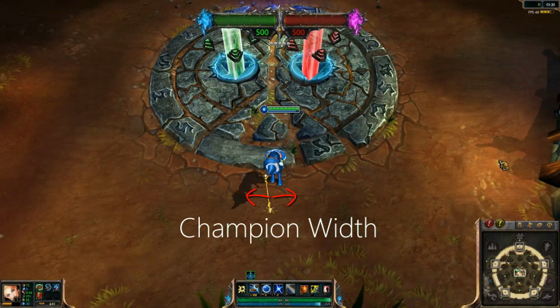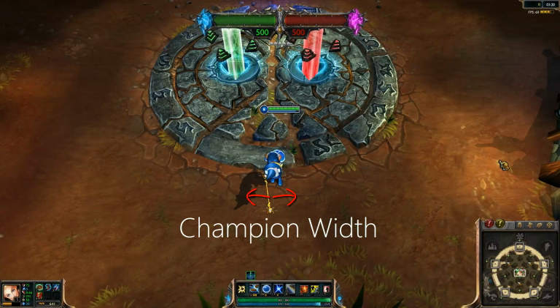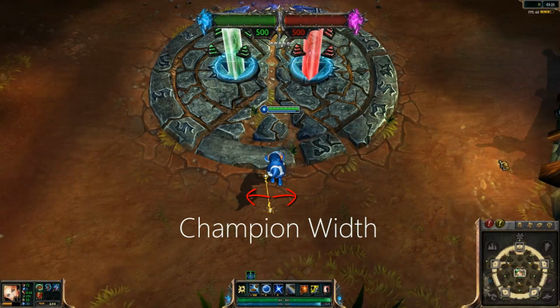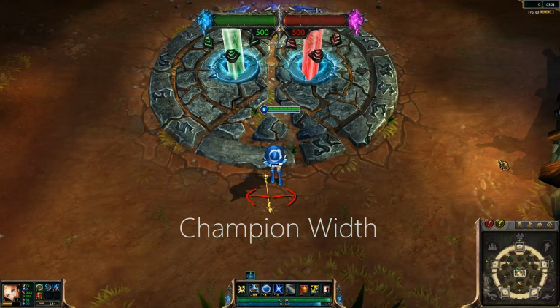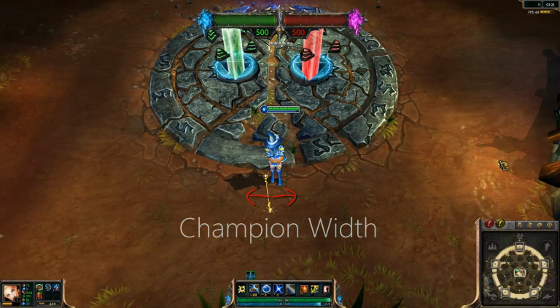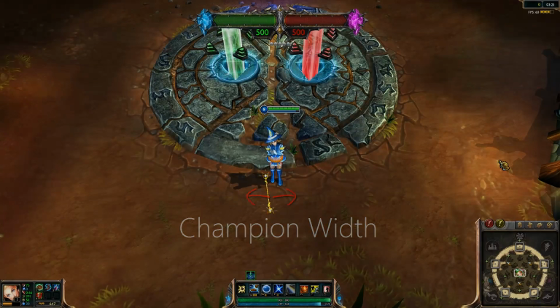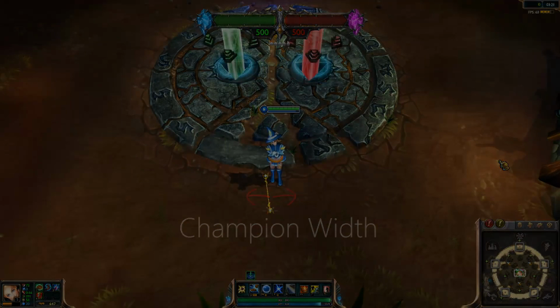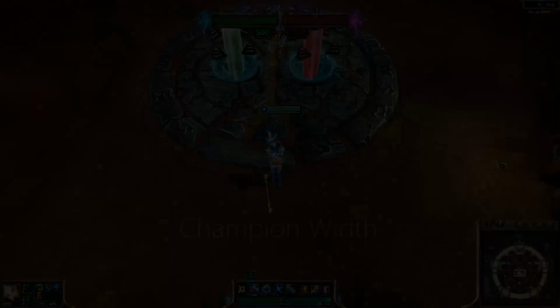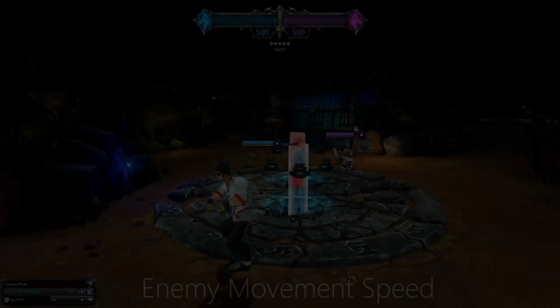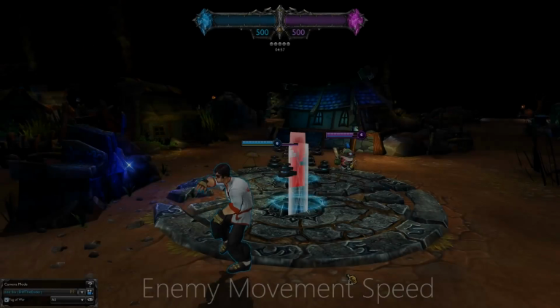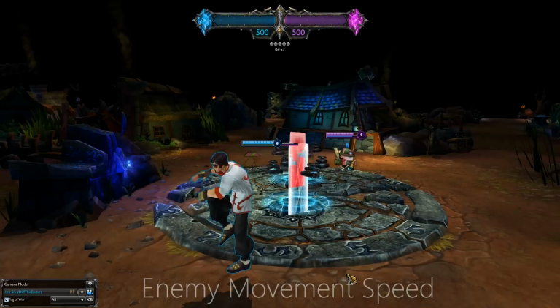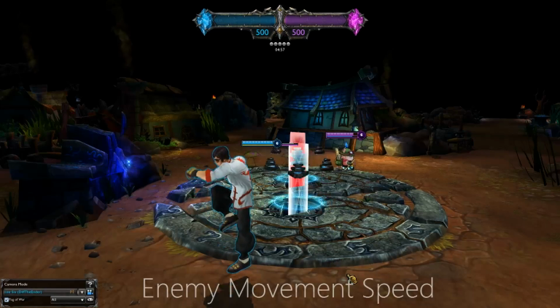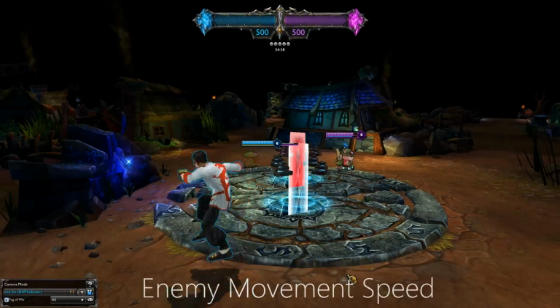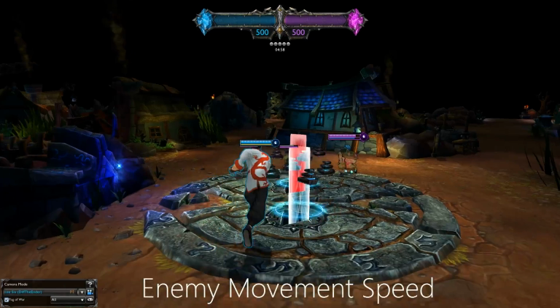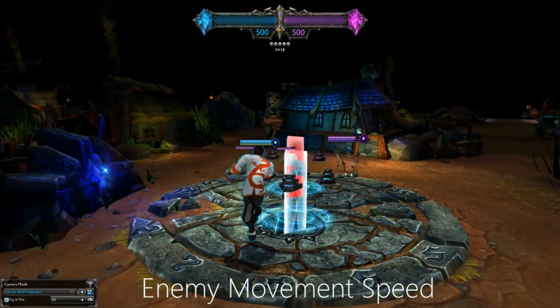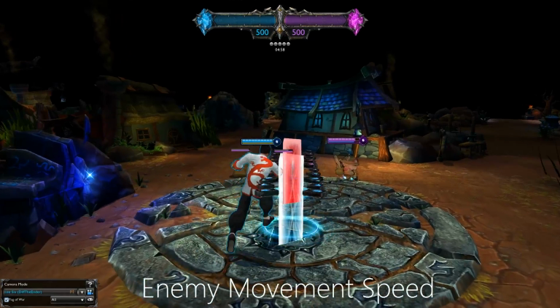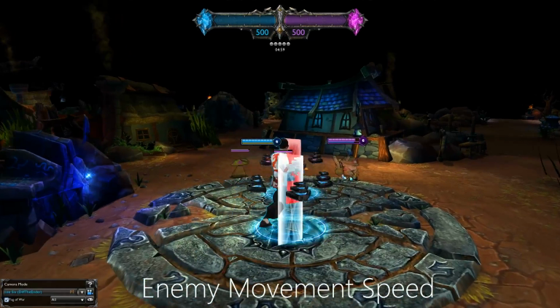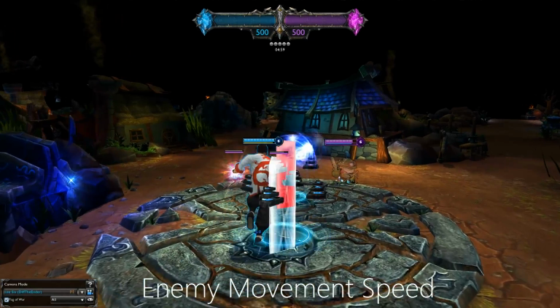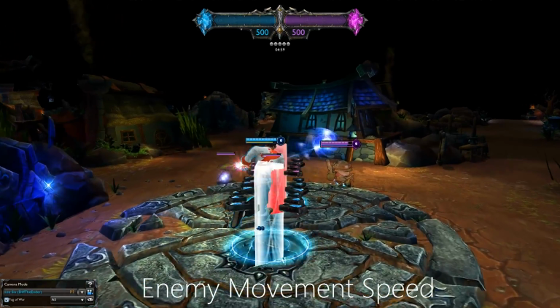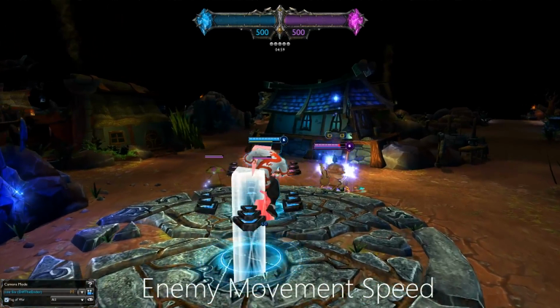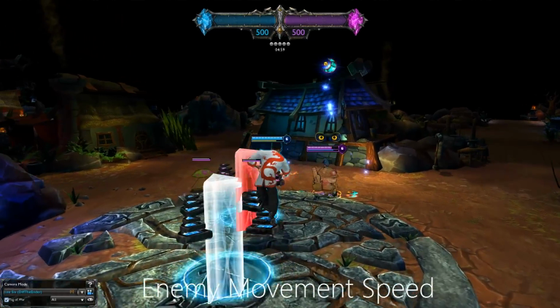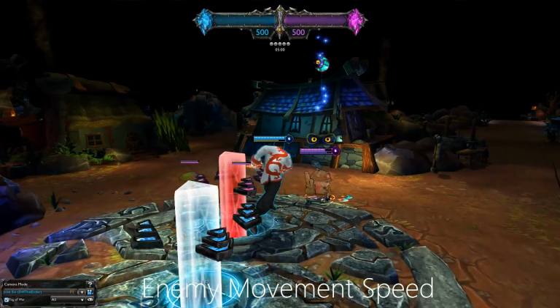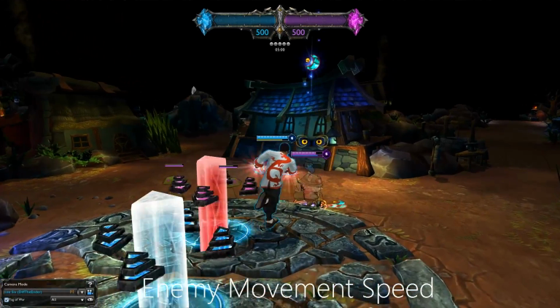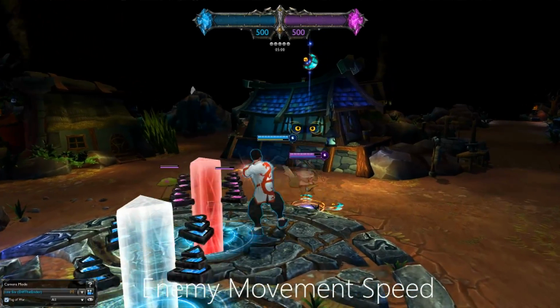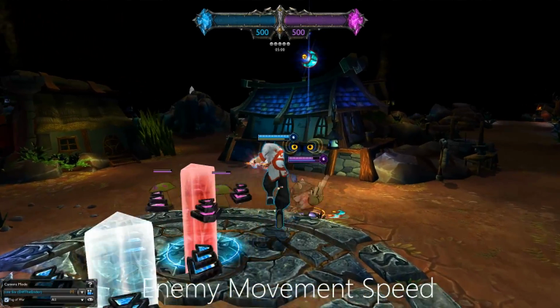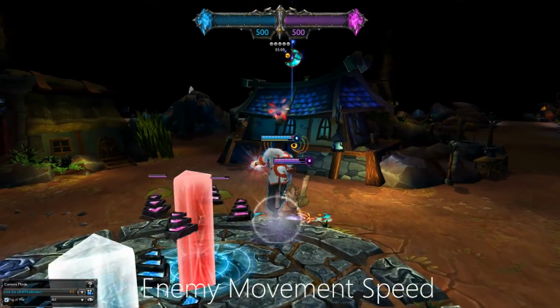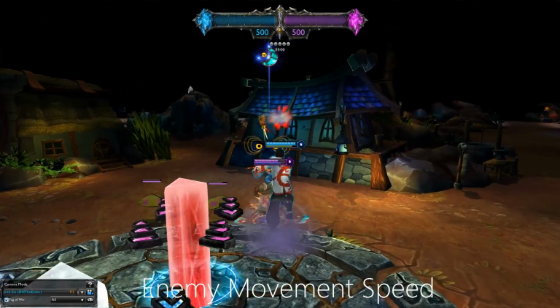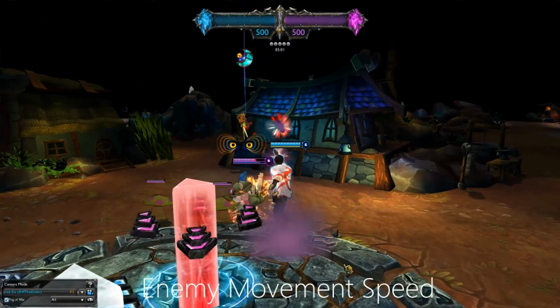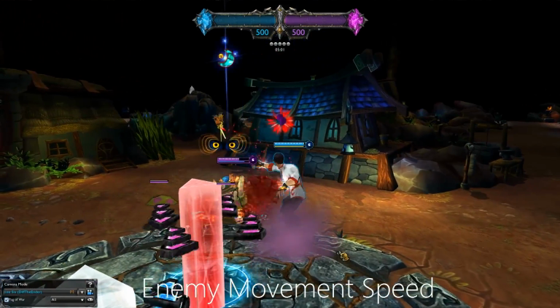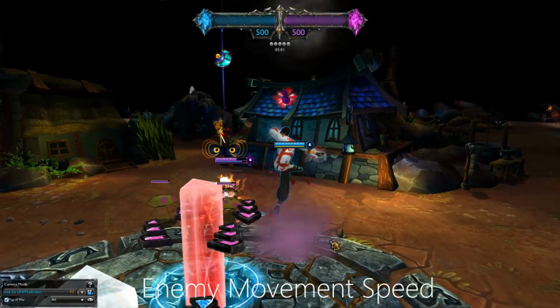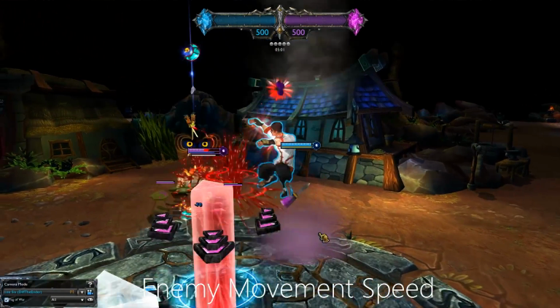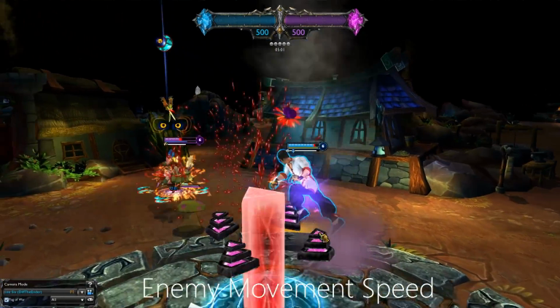And then there's the enemy movement speed. The faster the enemy runs, the higher the chance they have to dodge a skillshot.